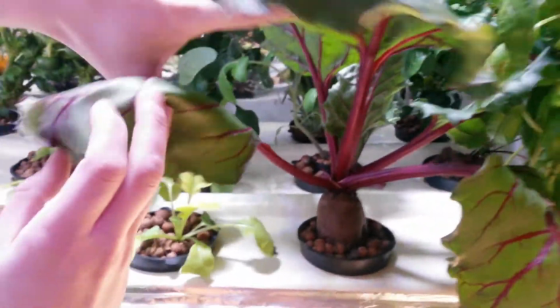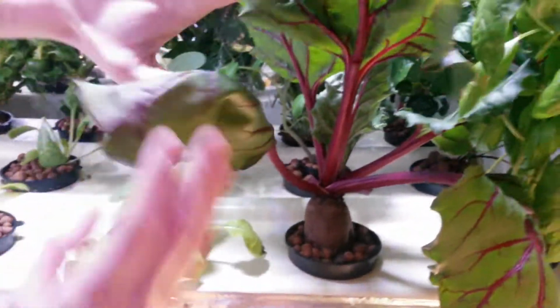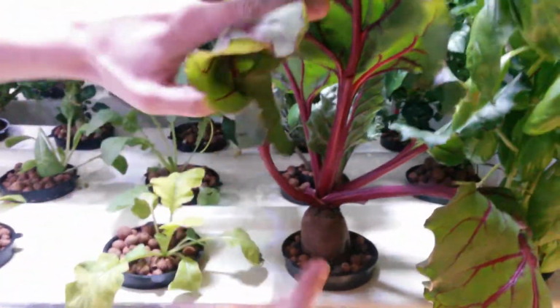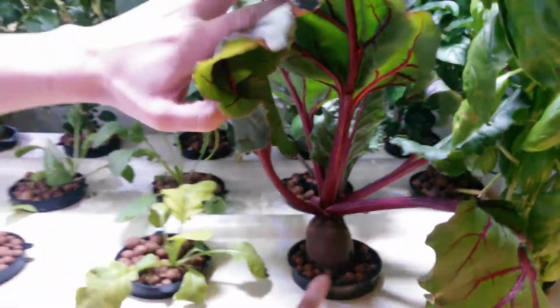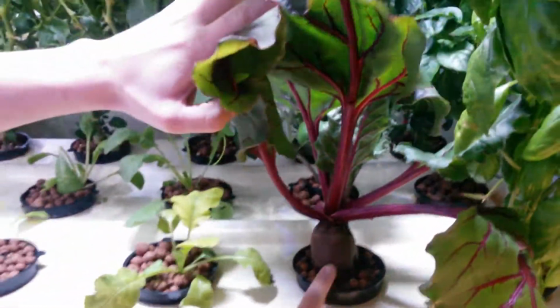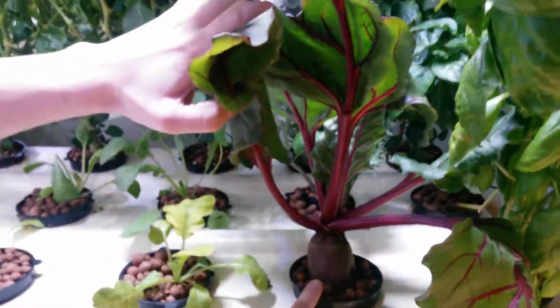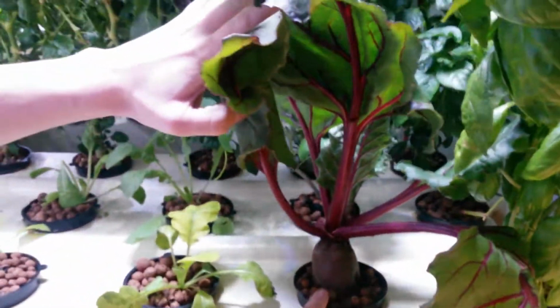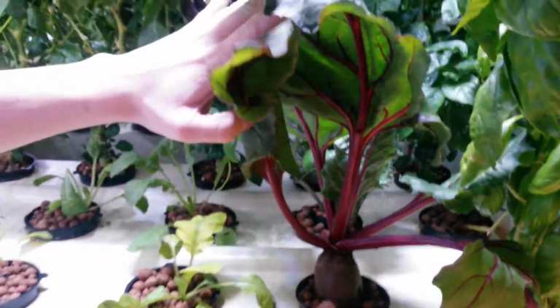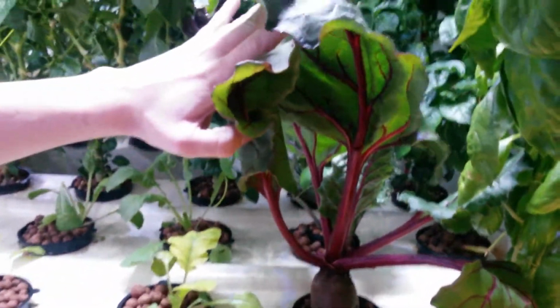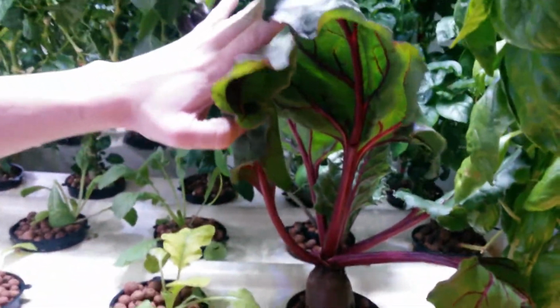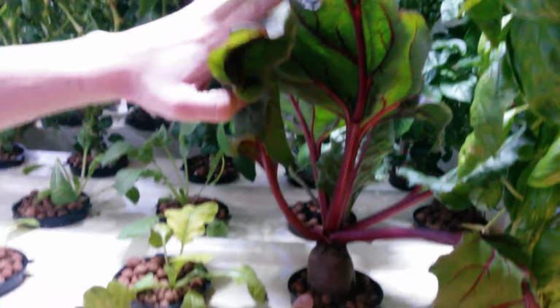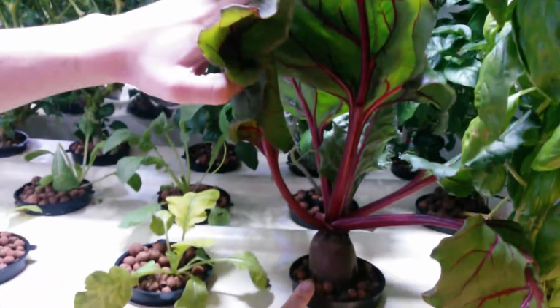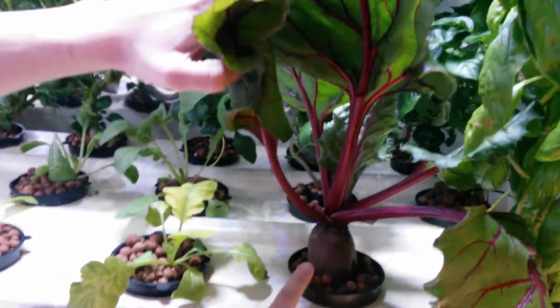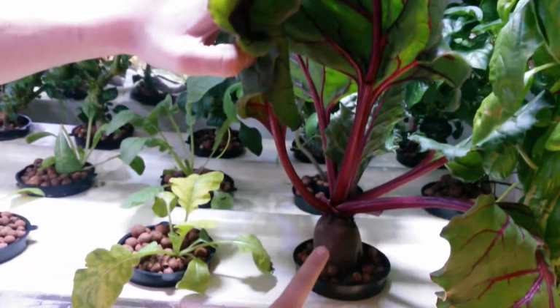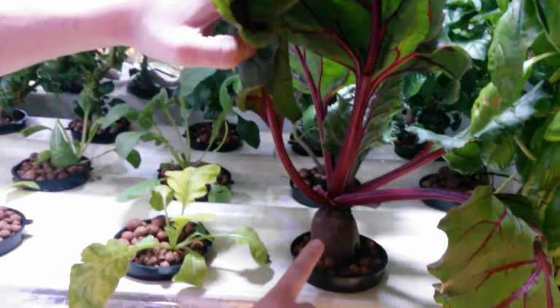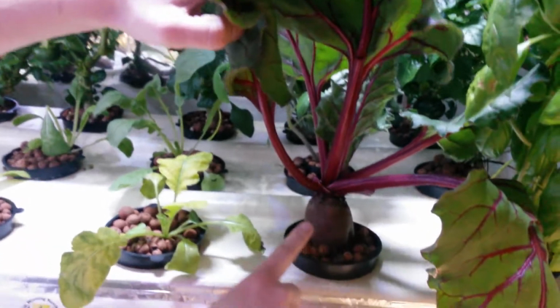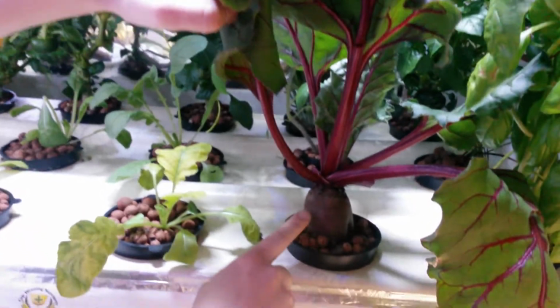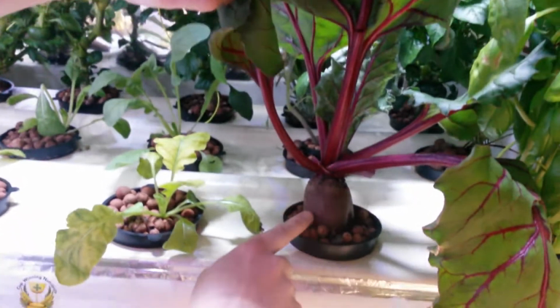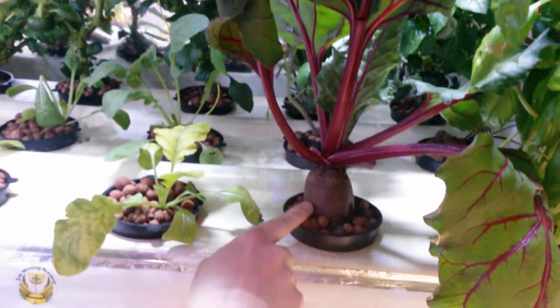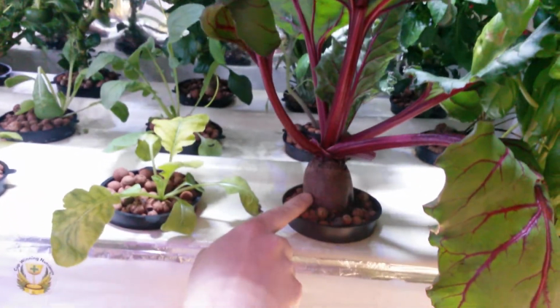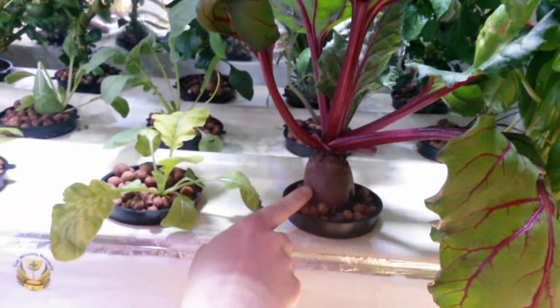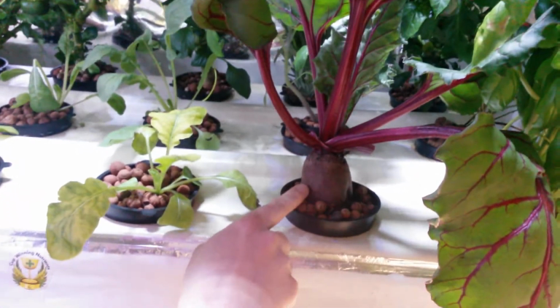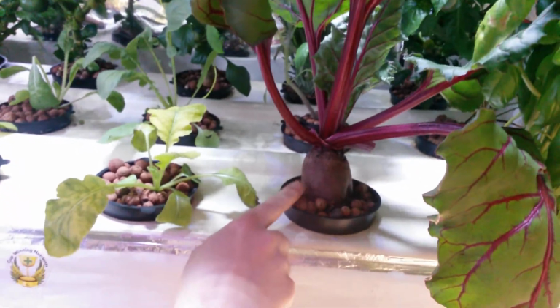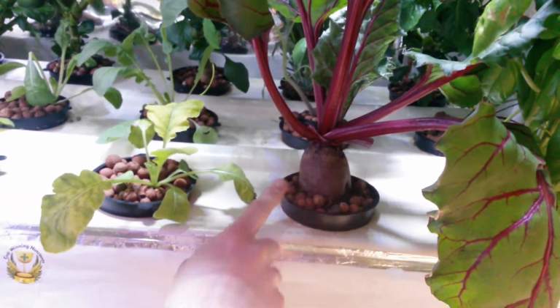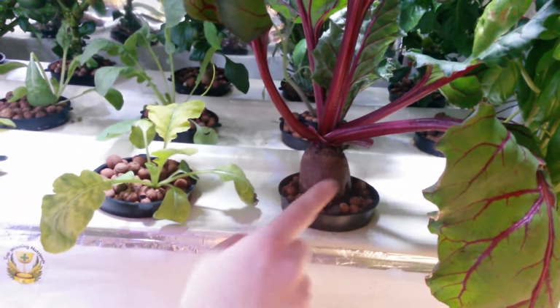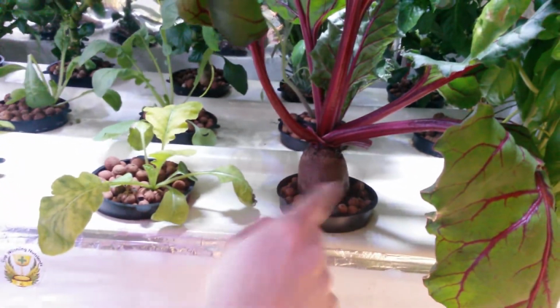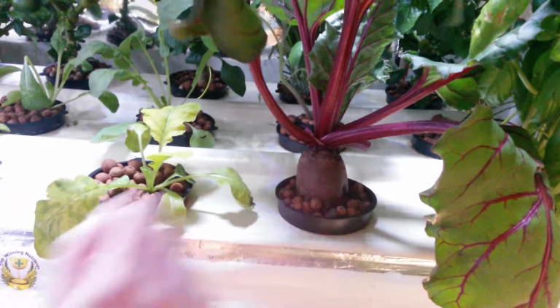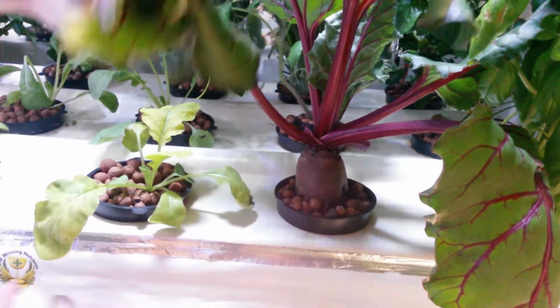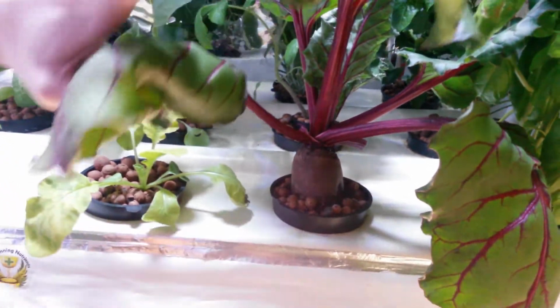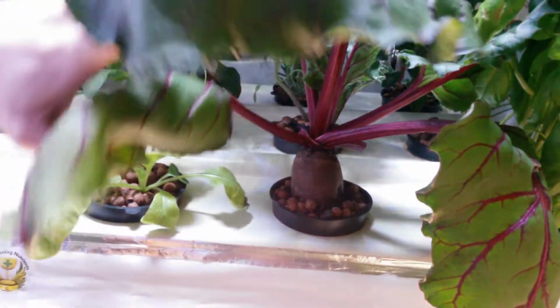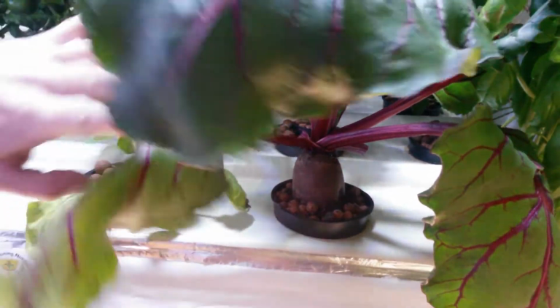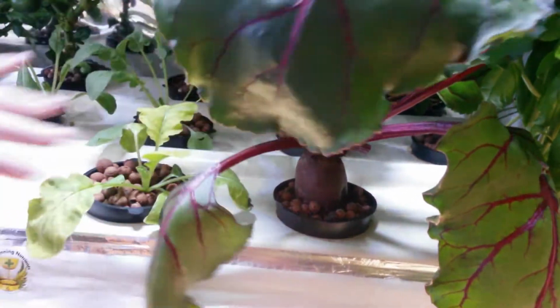This is a test we've been doing. It's about six, seven weeks old. It's a beetroot — an aeroponic beet.